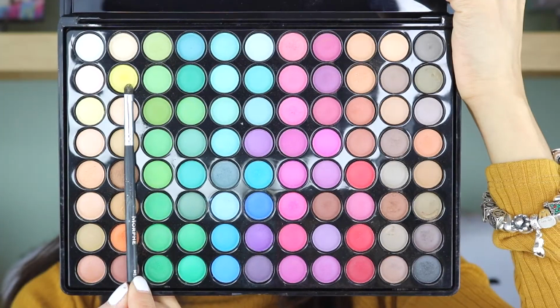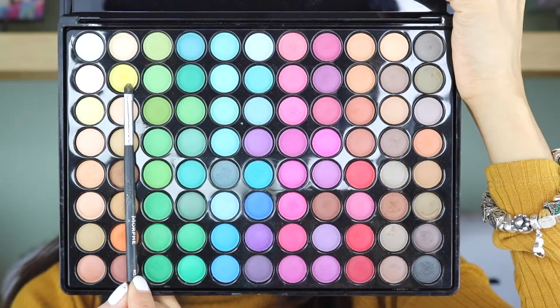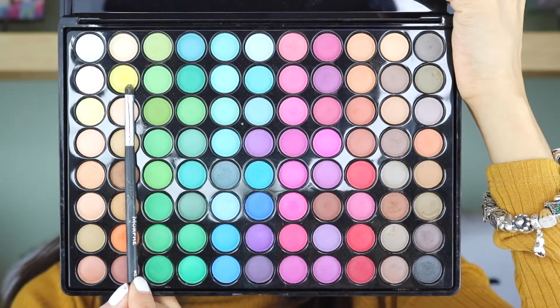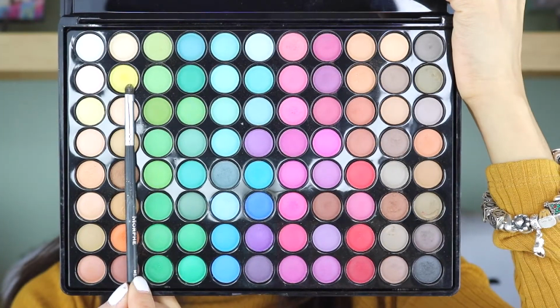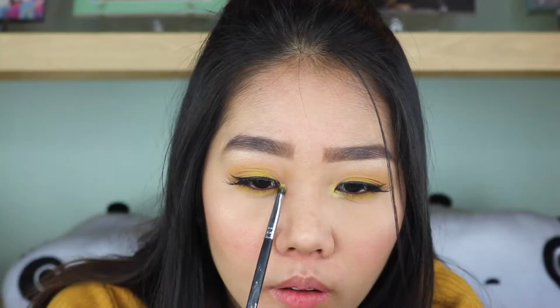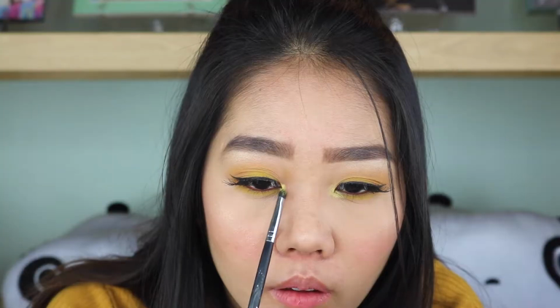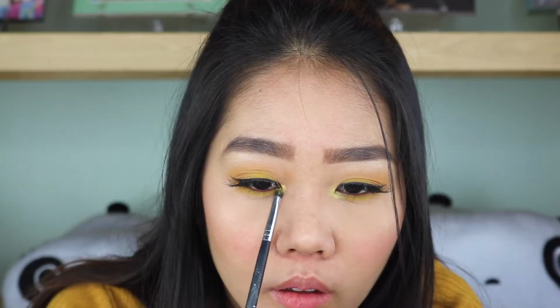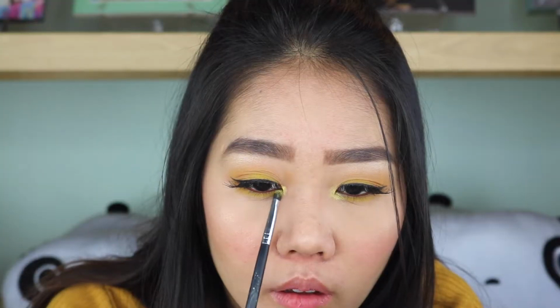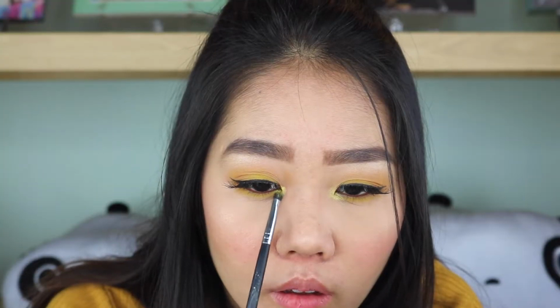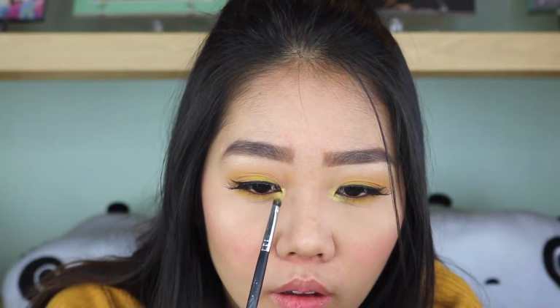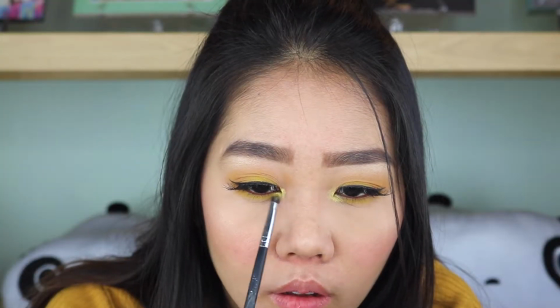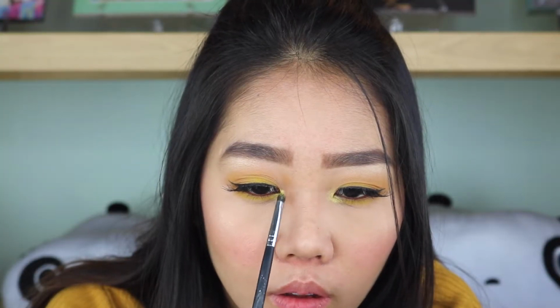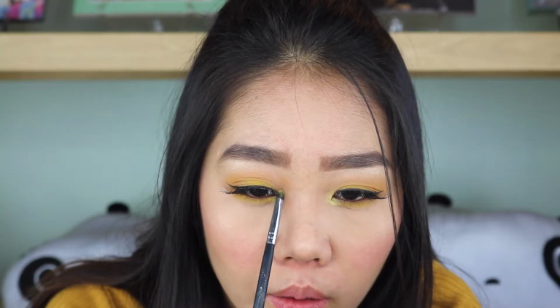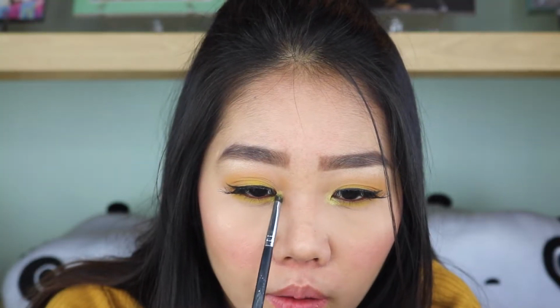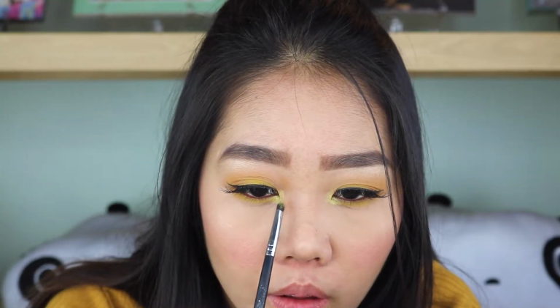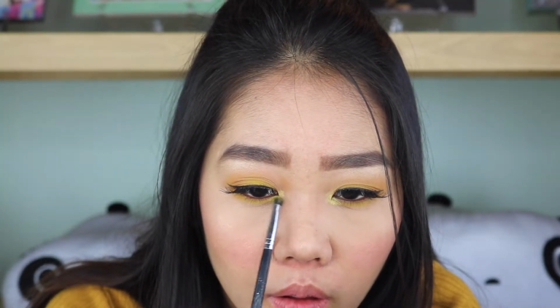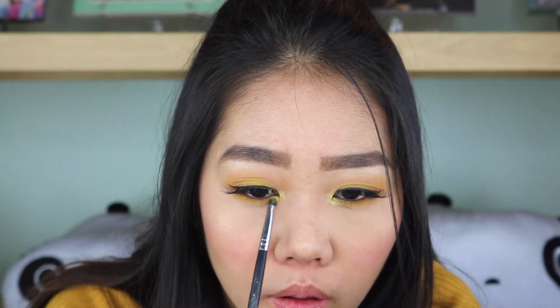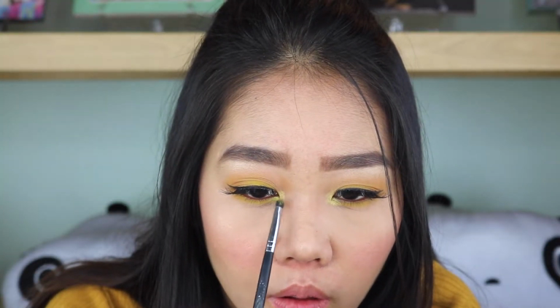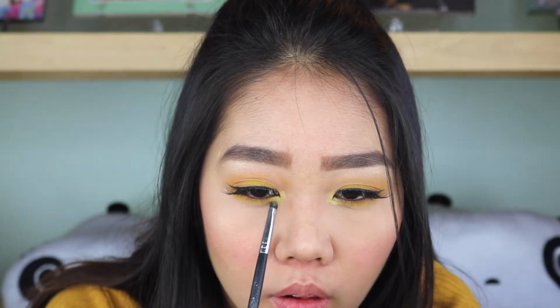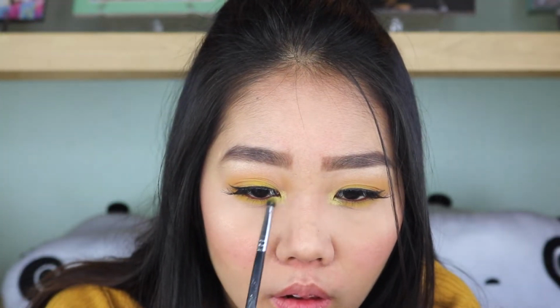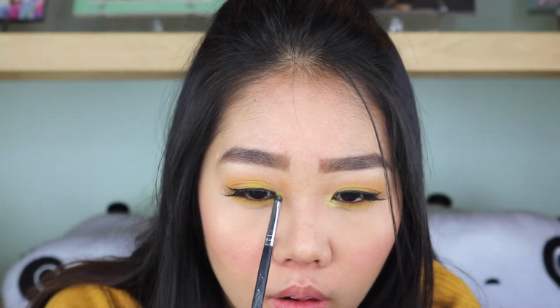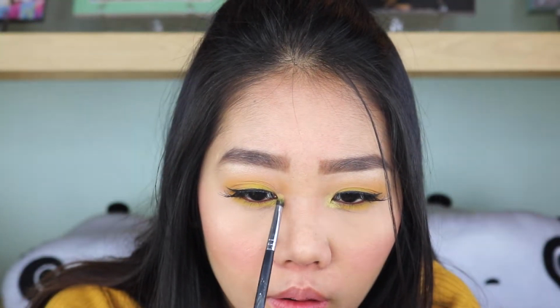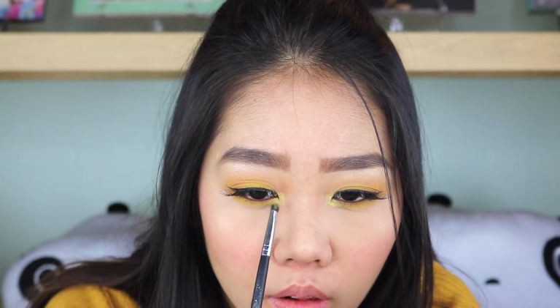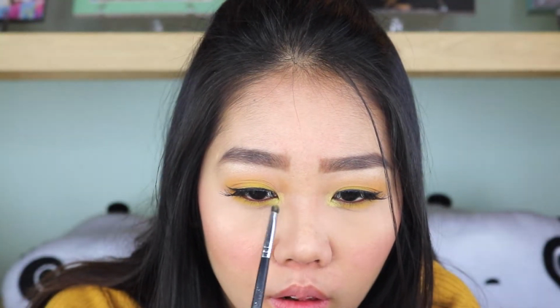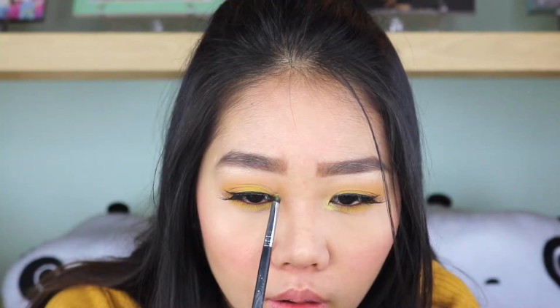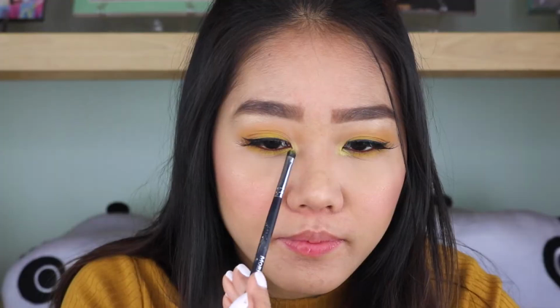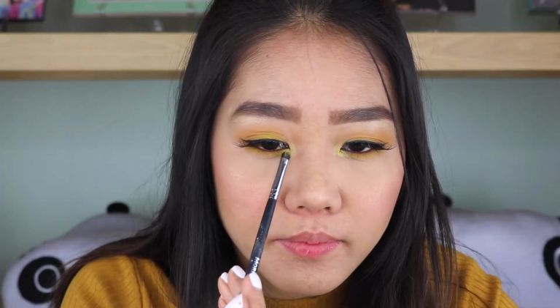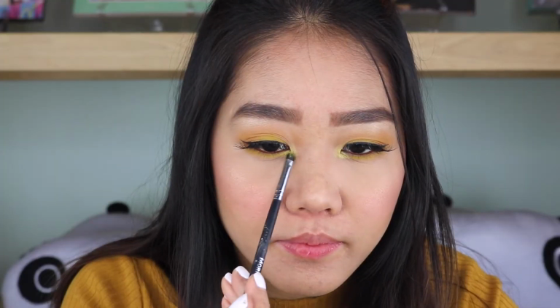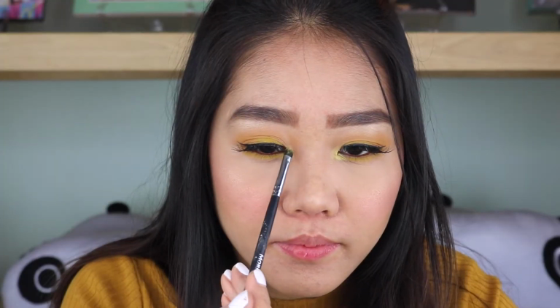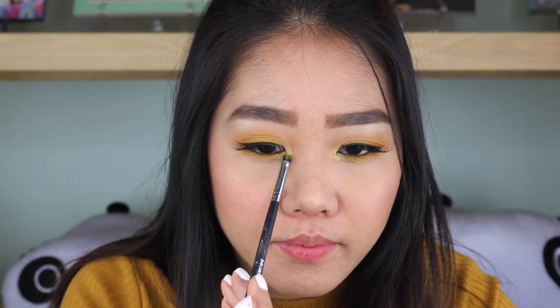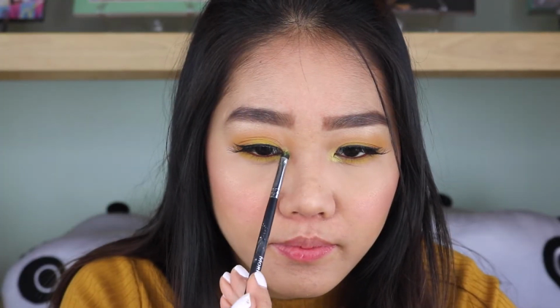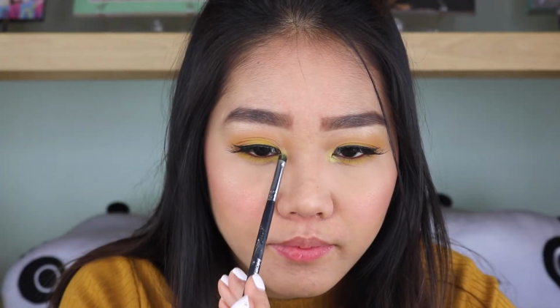For my inner corner highlight, I popped on this shimmery yellow shade from the VH Cosmetics palette.